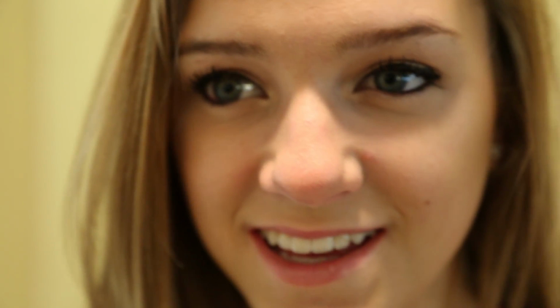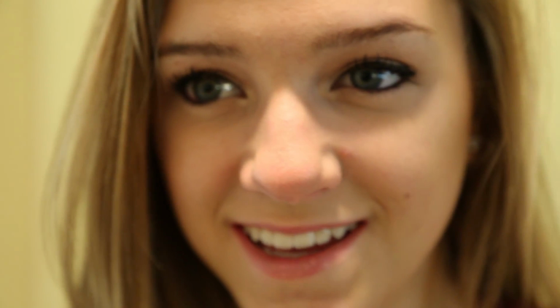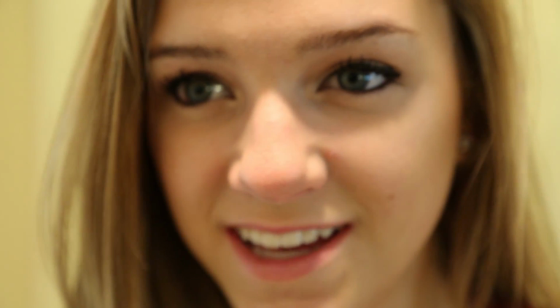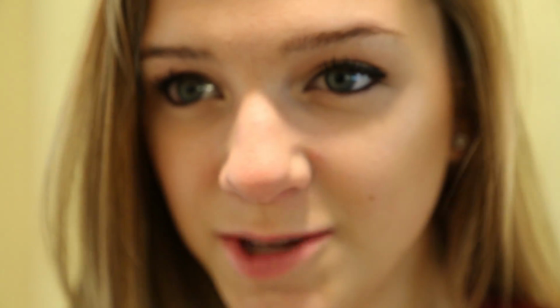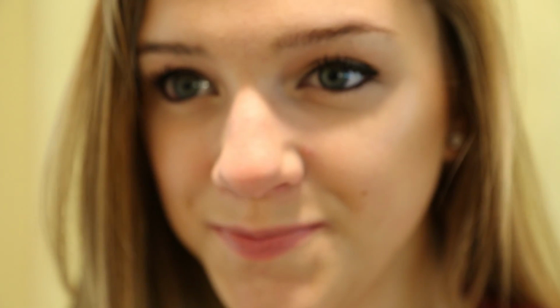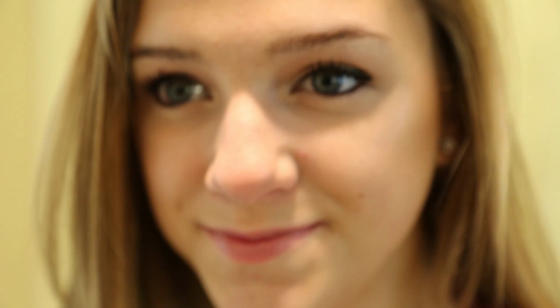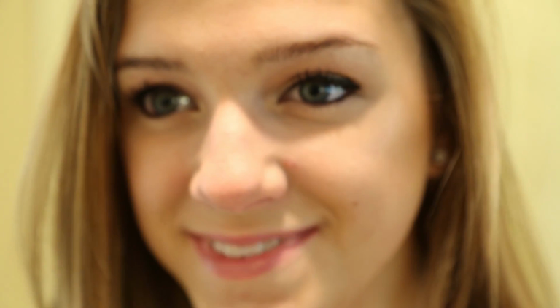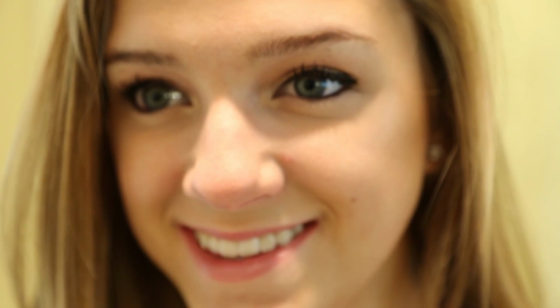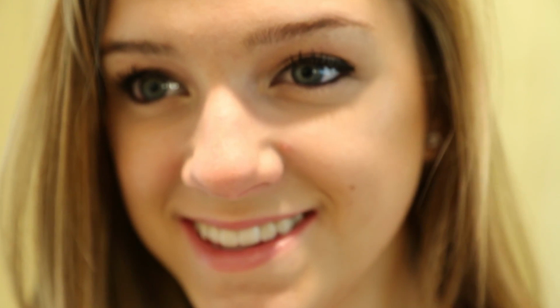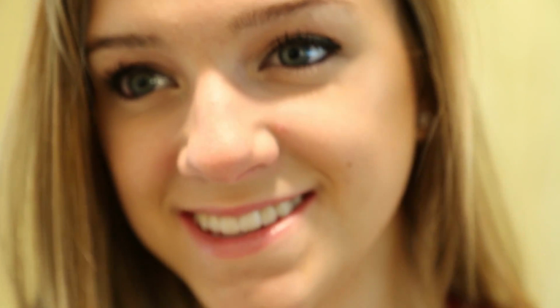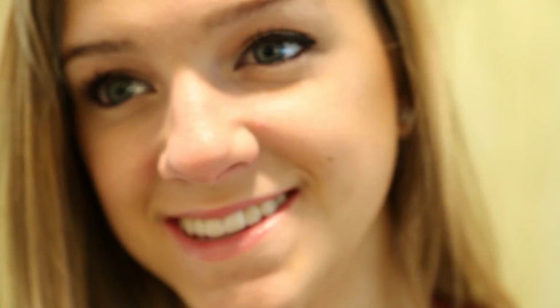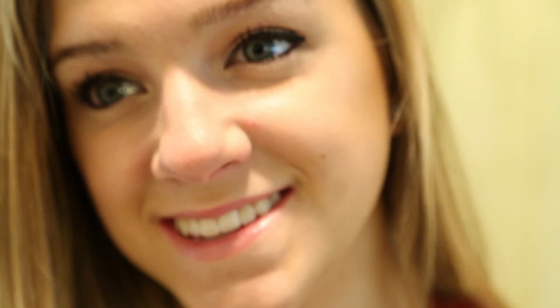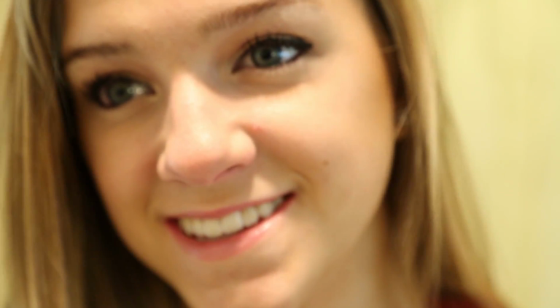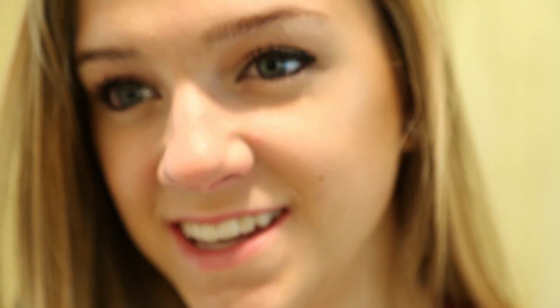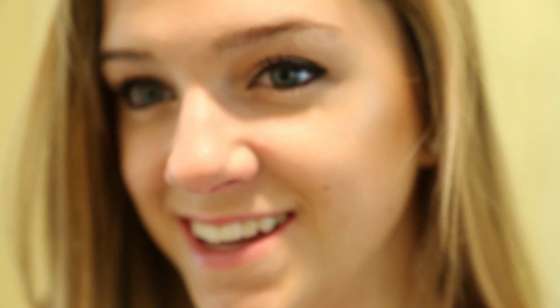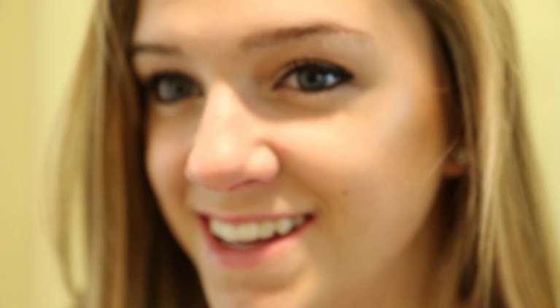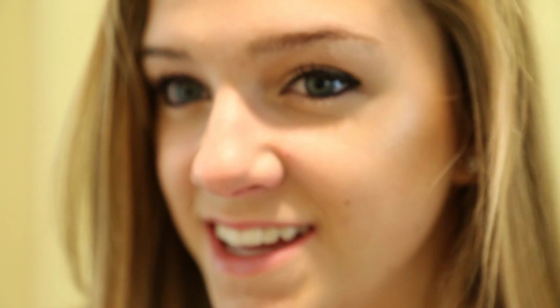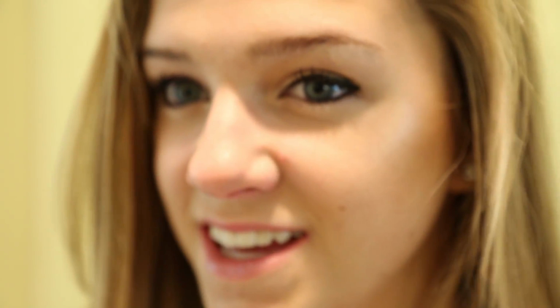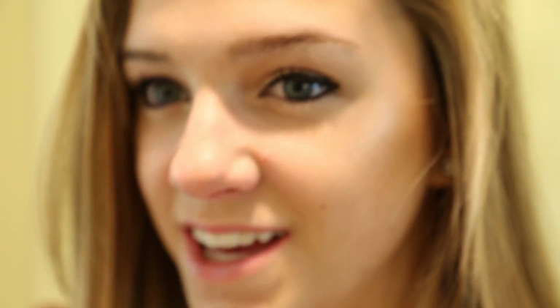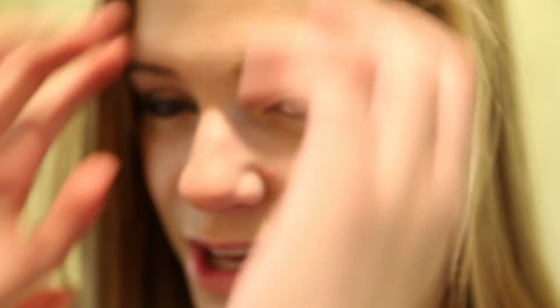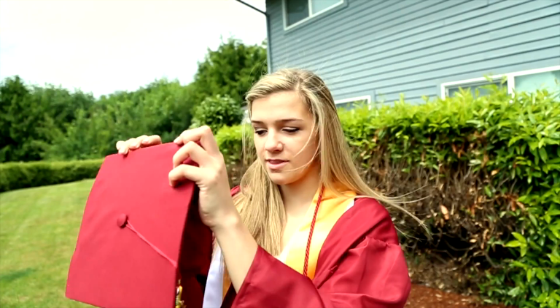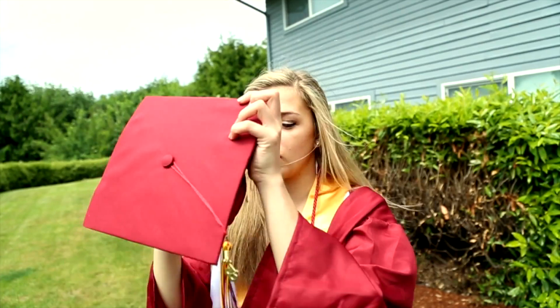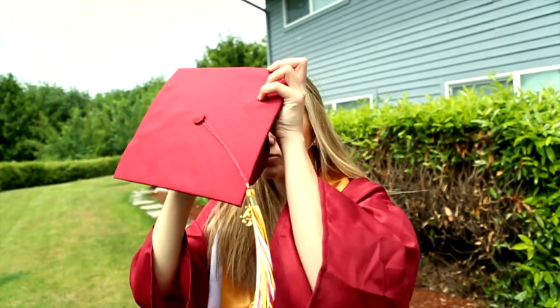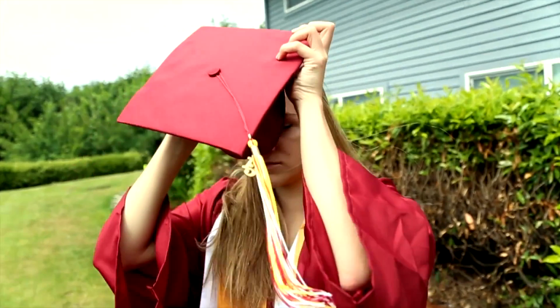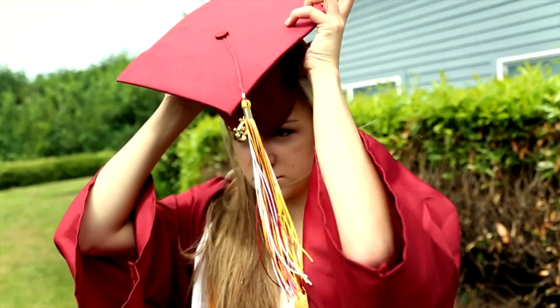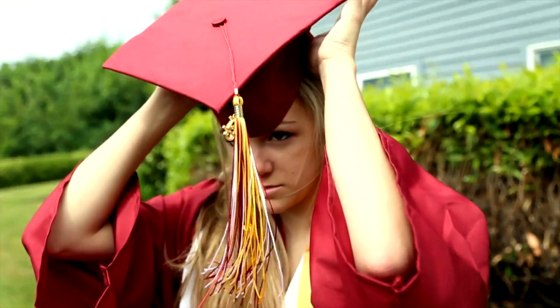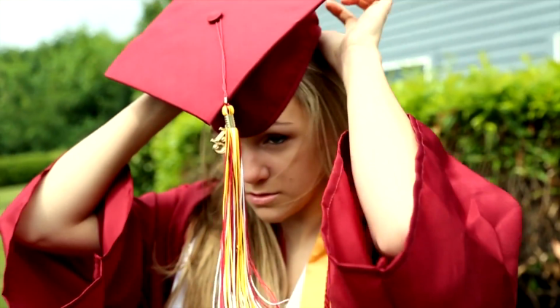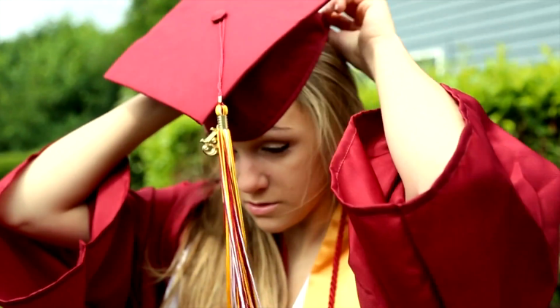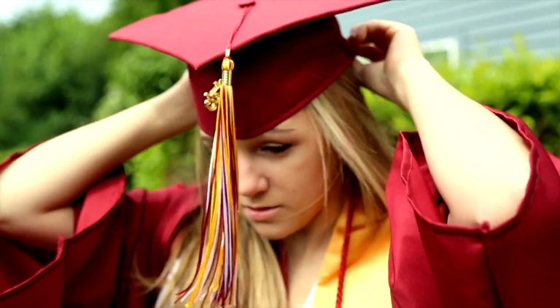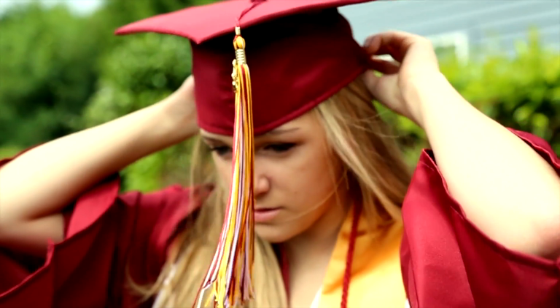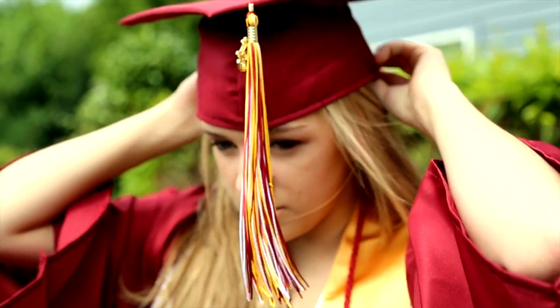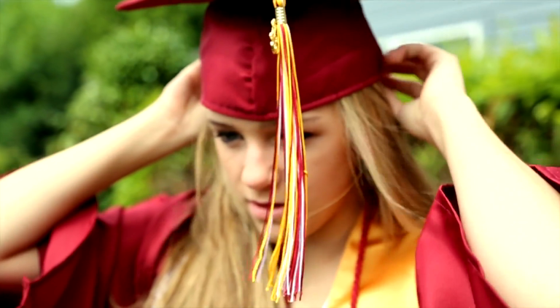Now I'll show you my outfit. The dress is from mostclothing.com, which I will link in the description bar.